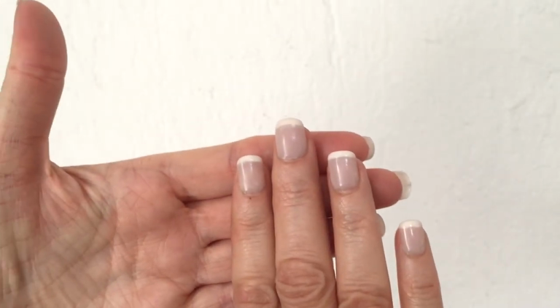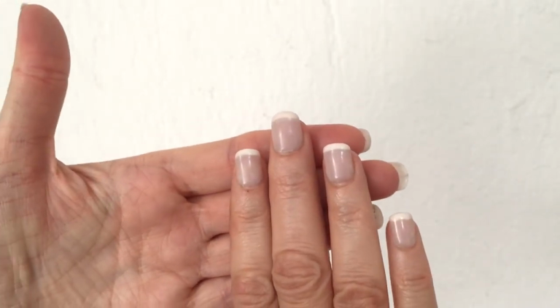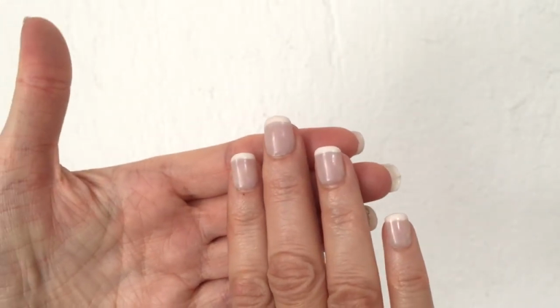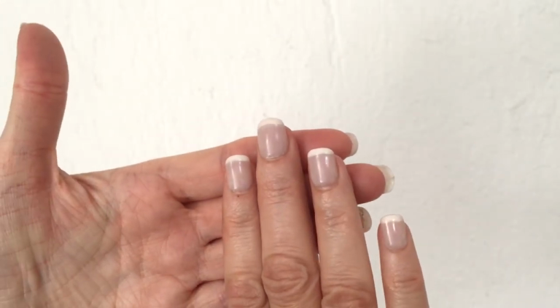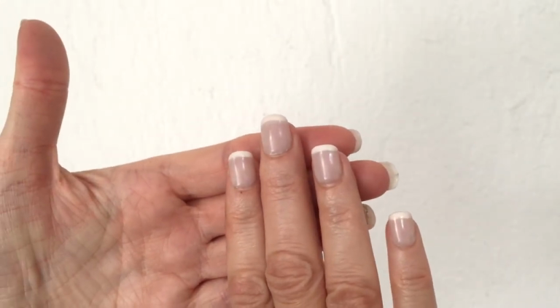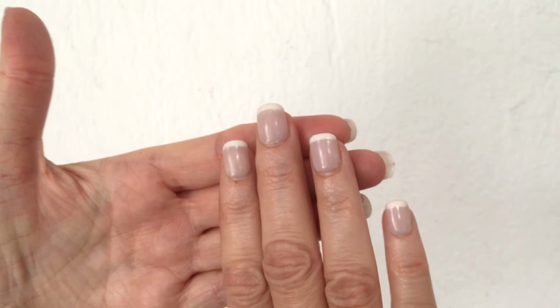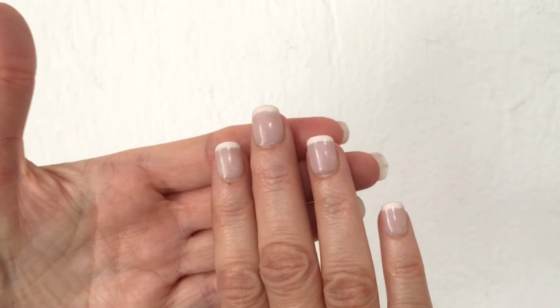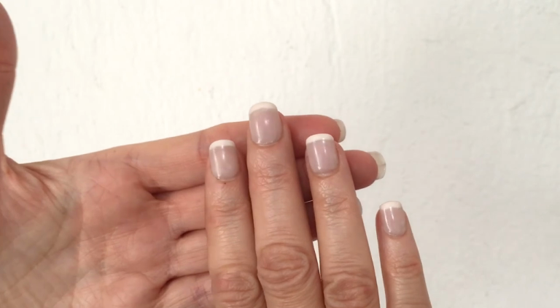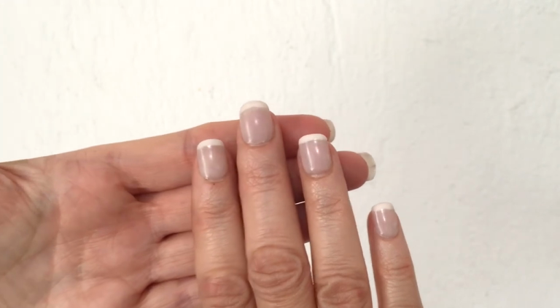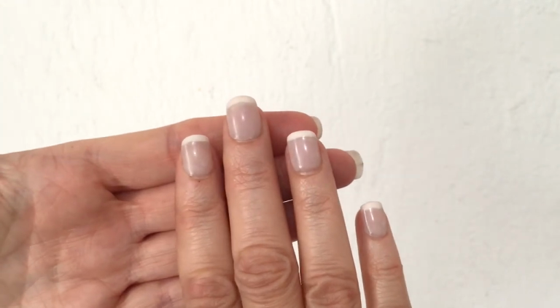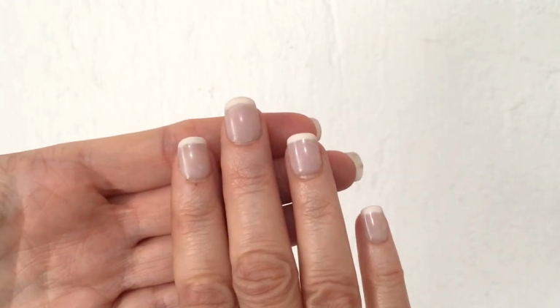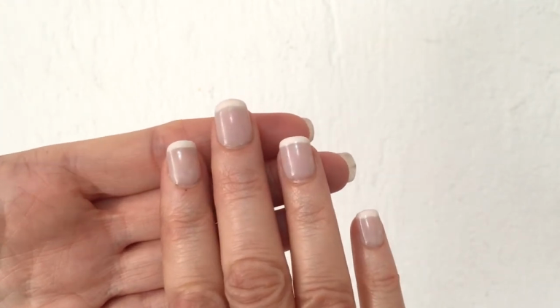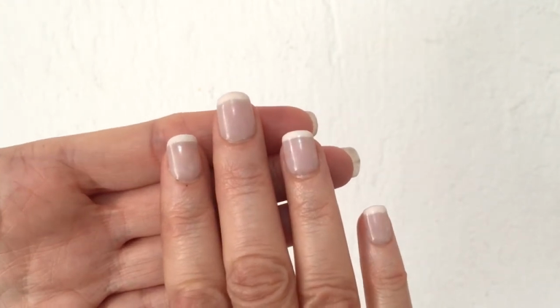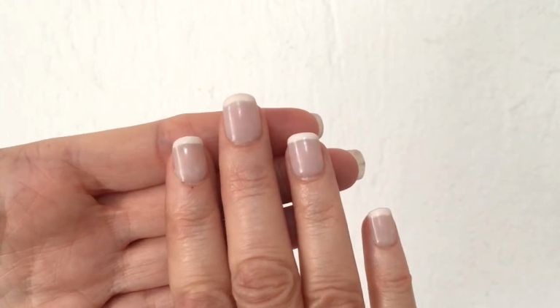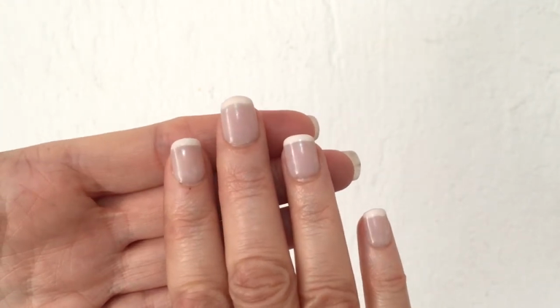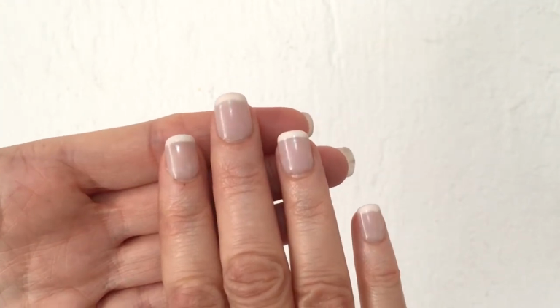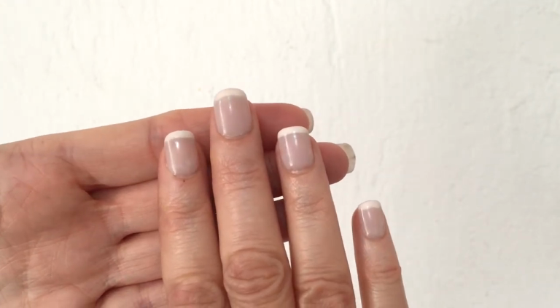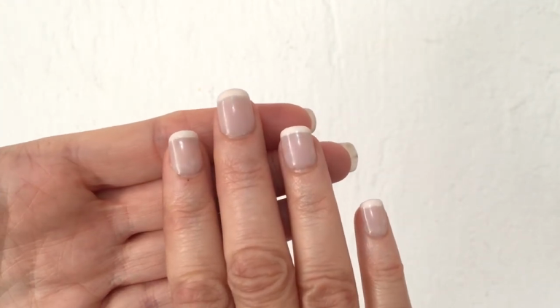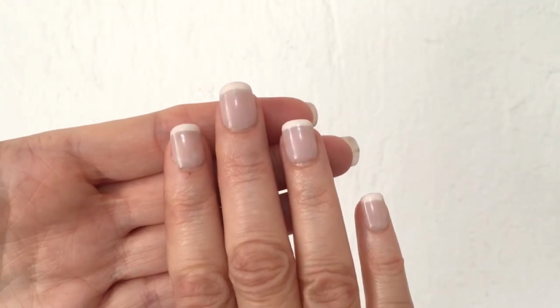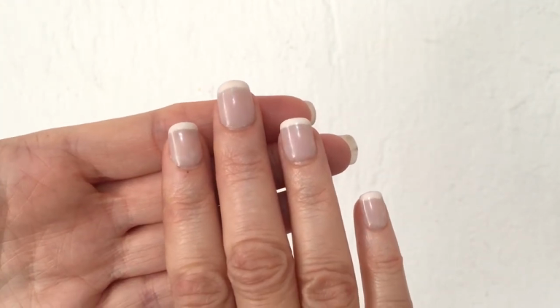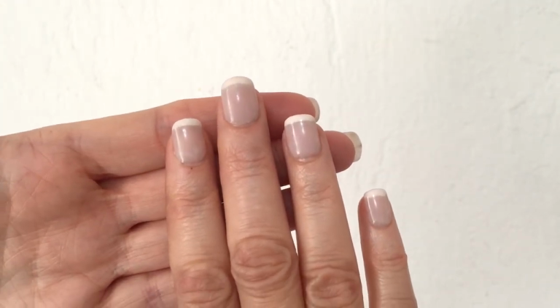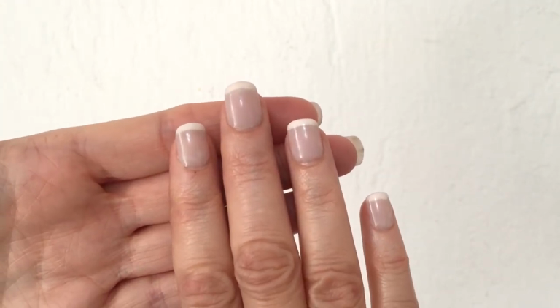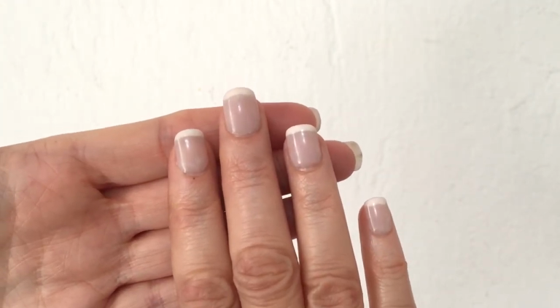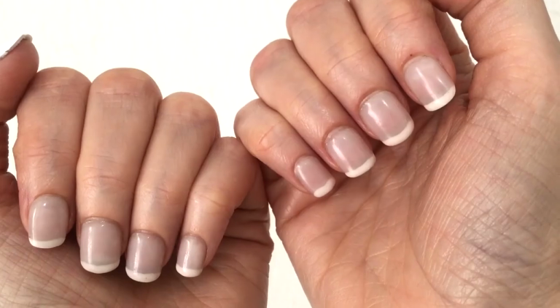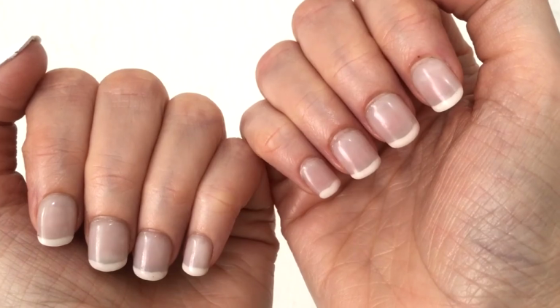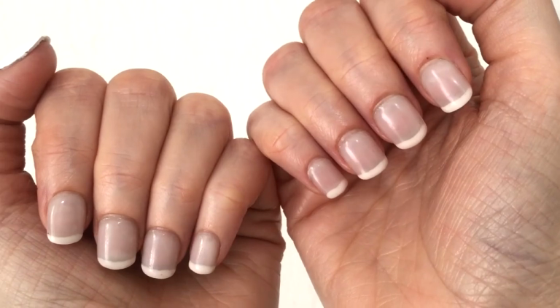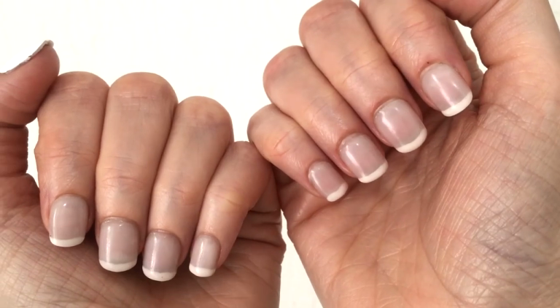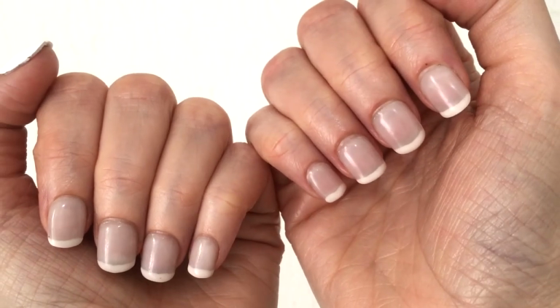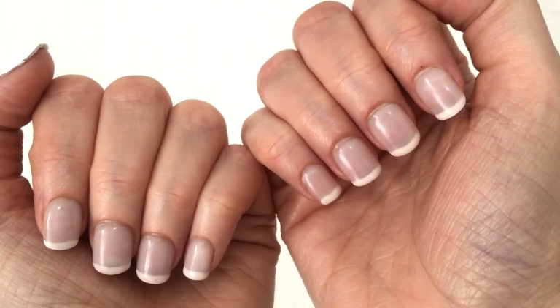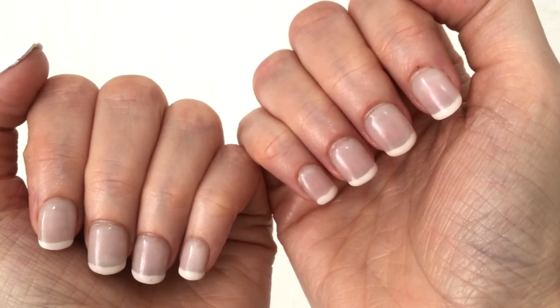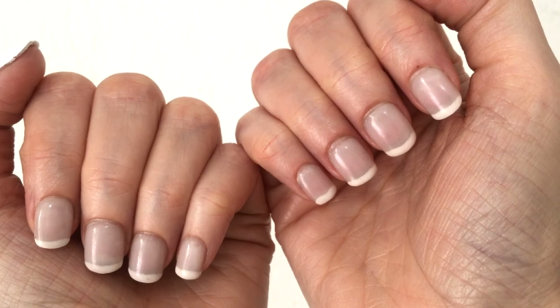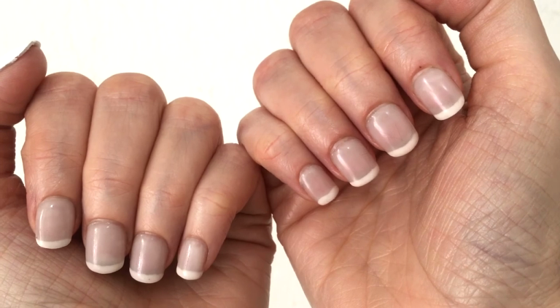I always have issues choosing the right nail for my ring finger, so it looks kind of odd — too big for it. Let's just ignore that.